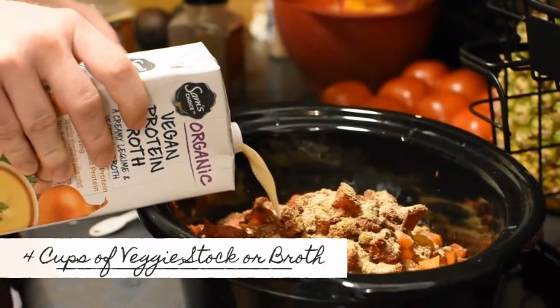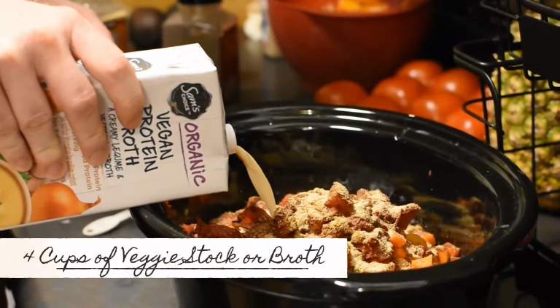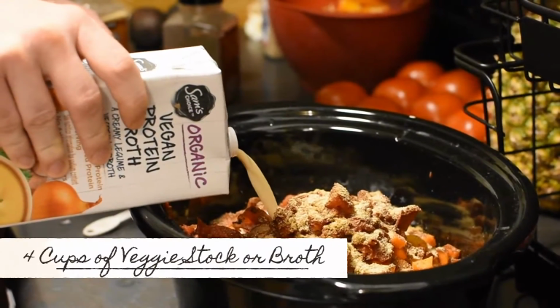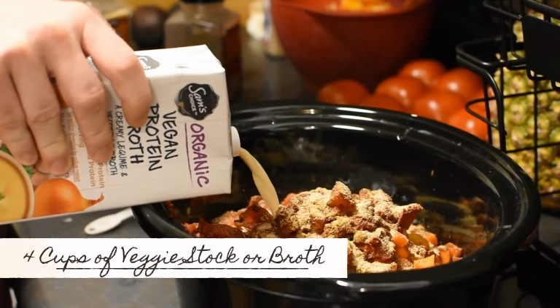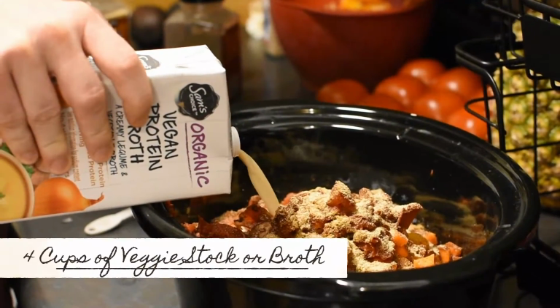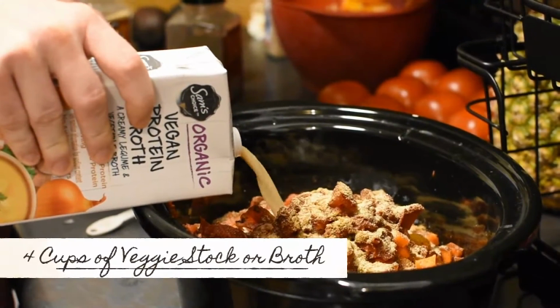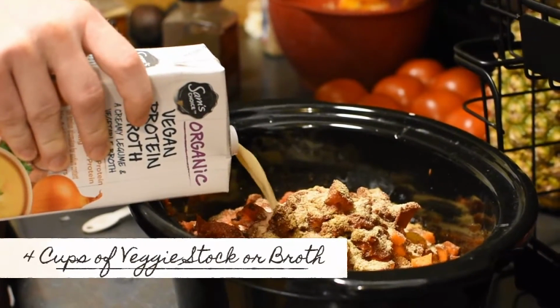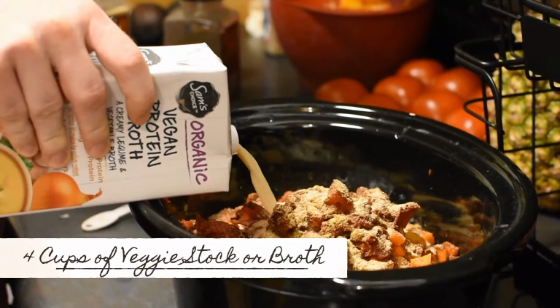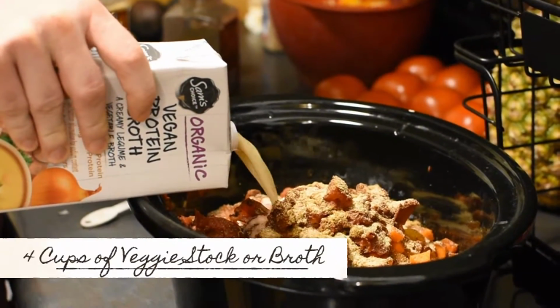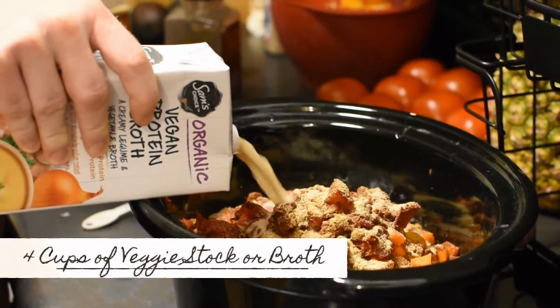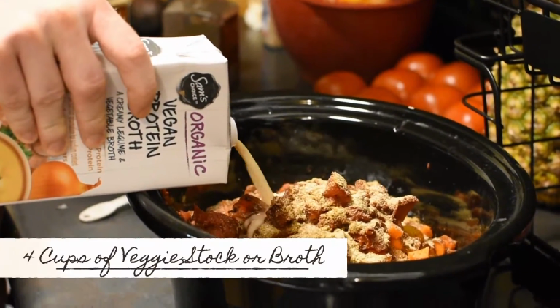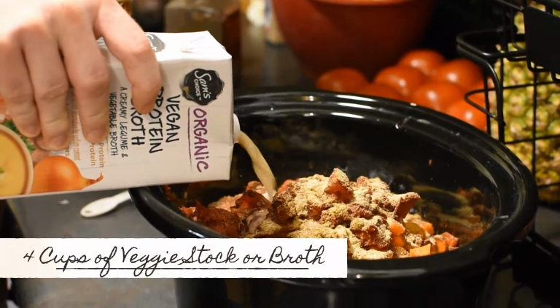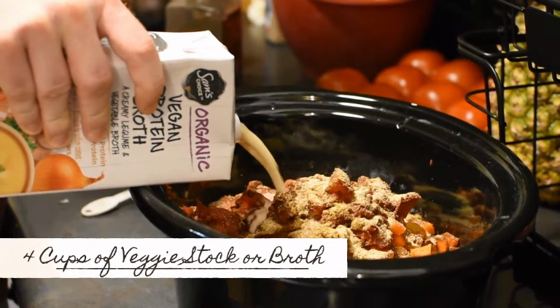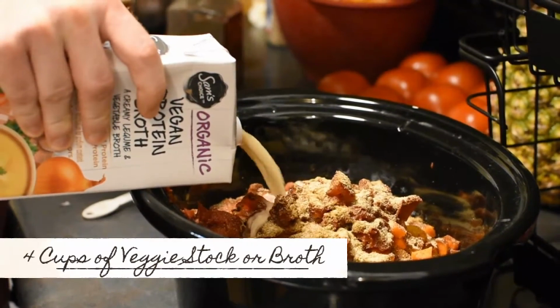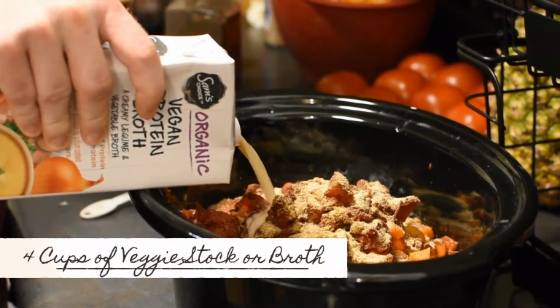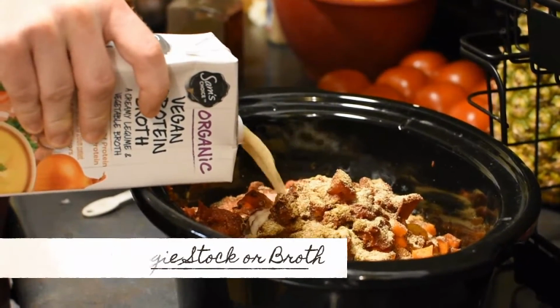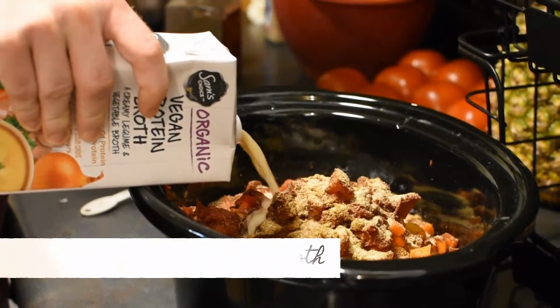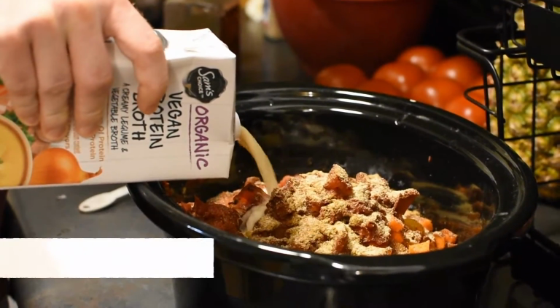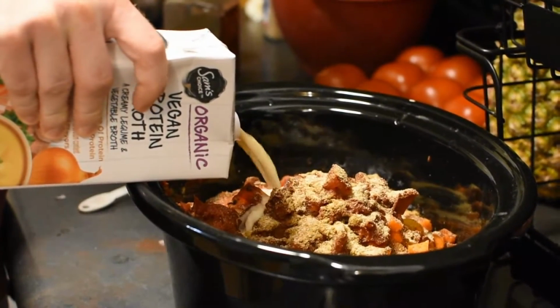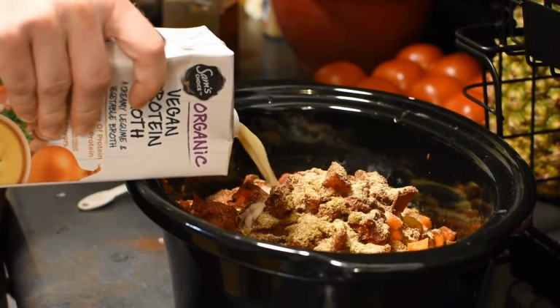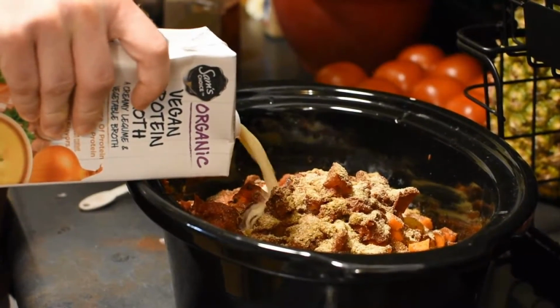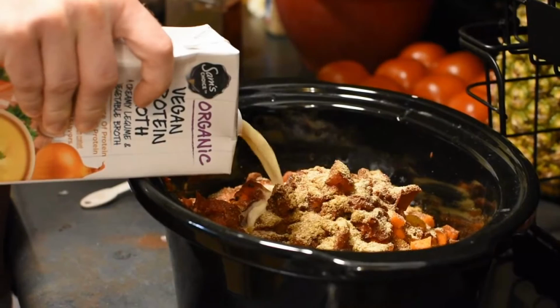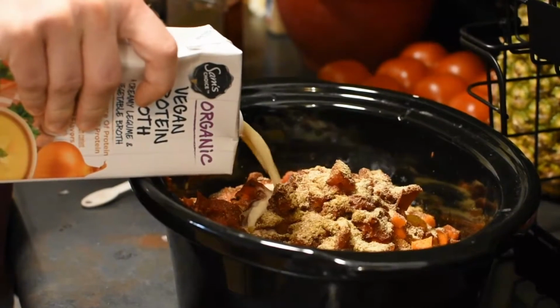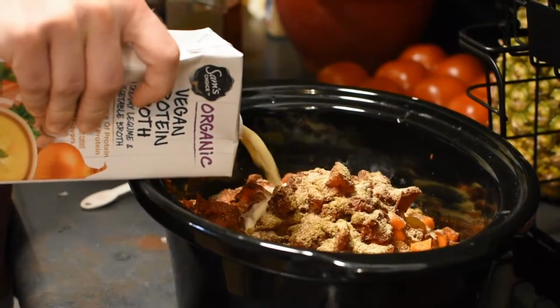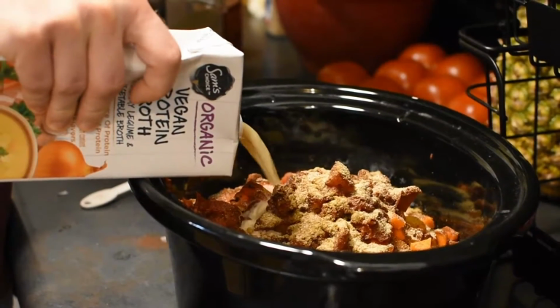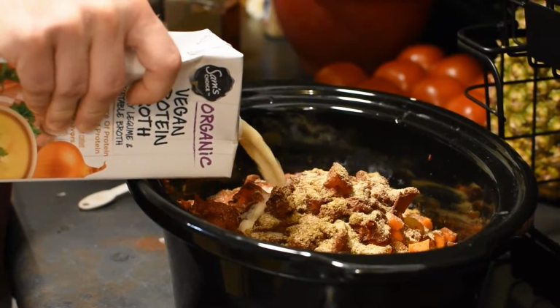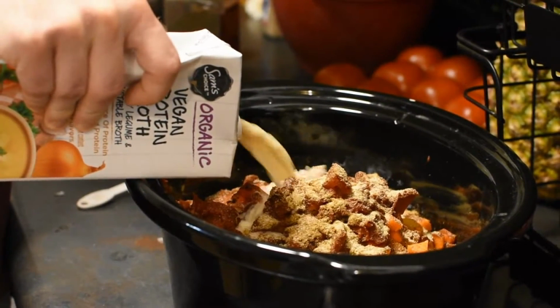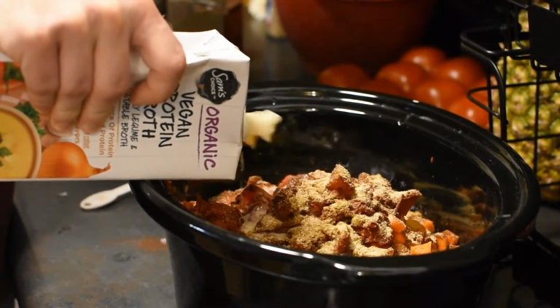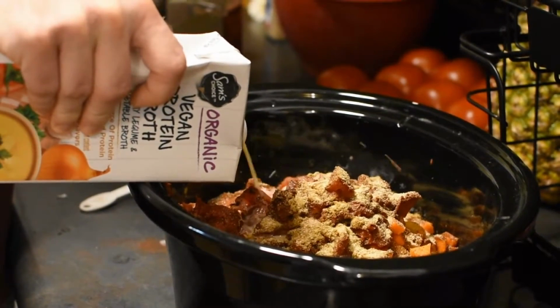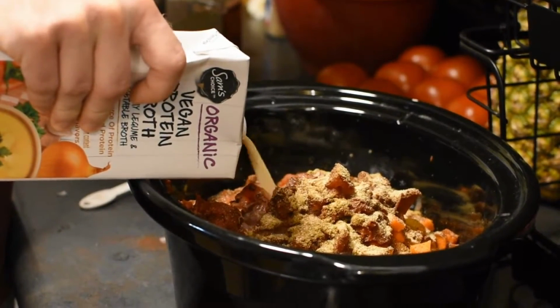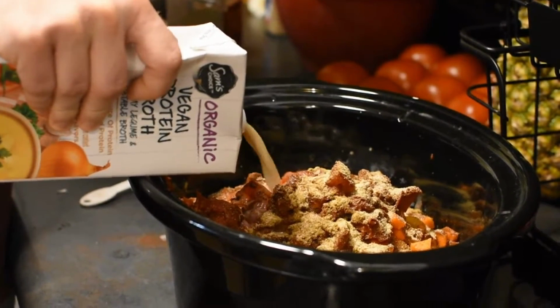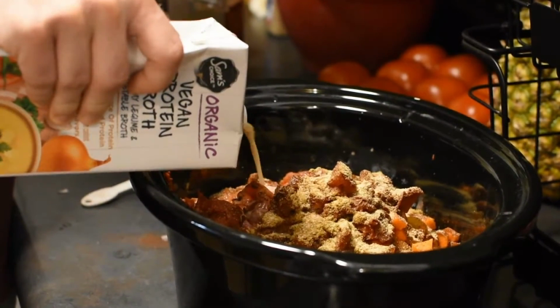You will need four cups of vegetable stock or broth. We love this vegan protein broth — it gives you a lot of protein.